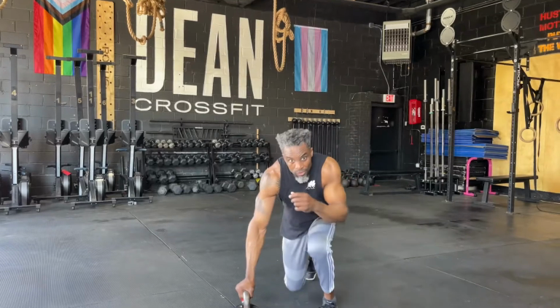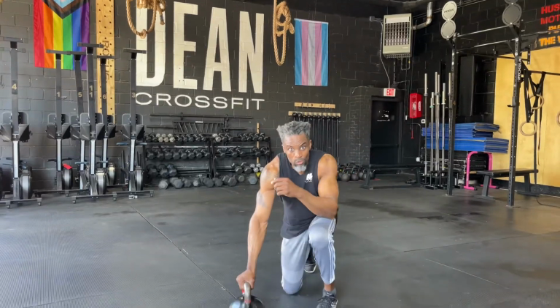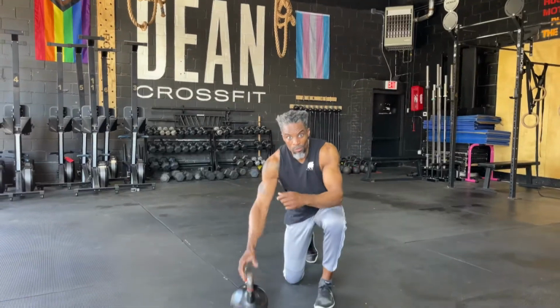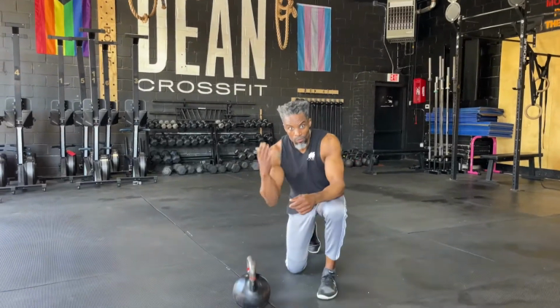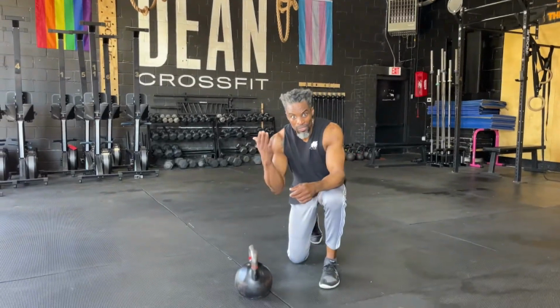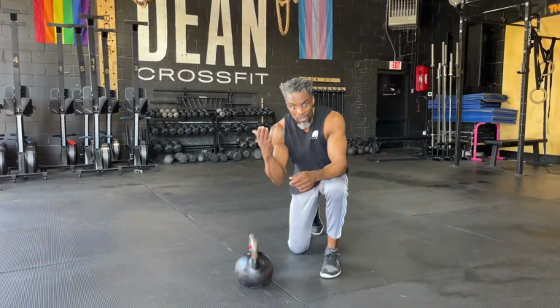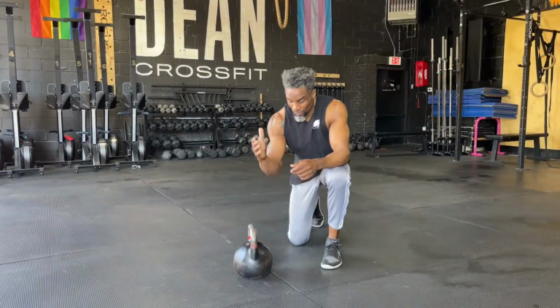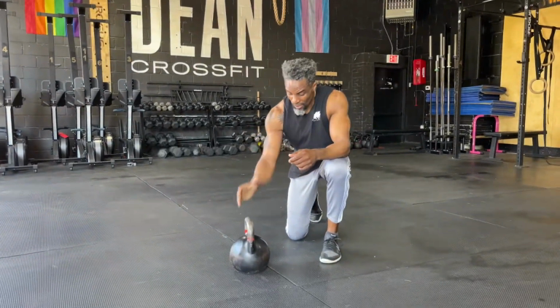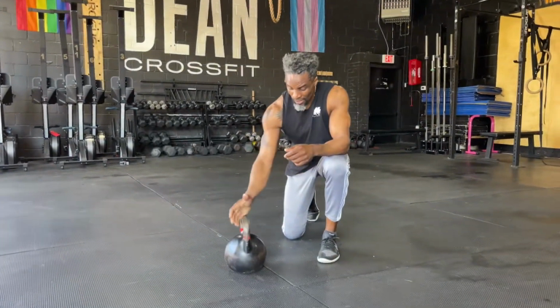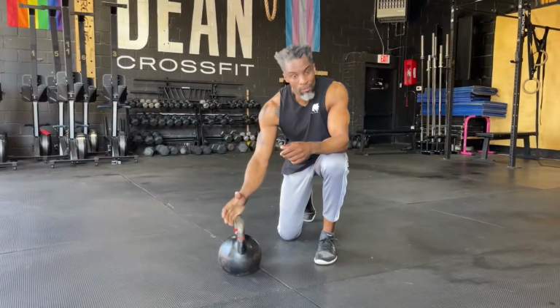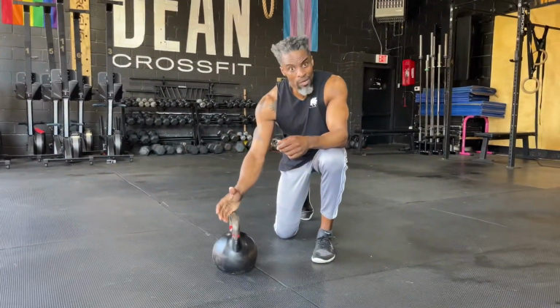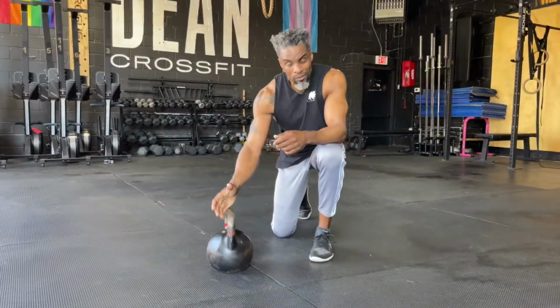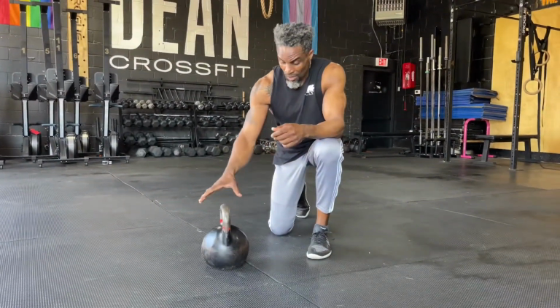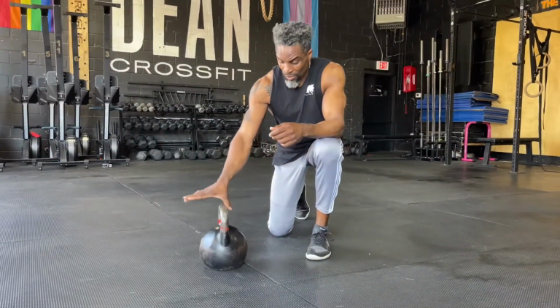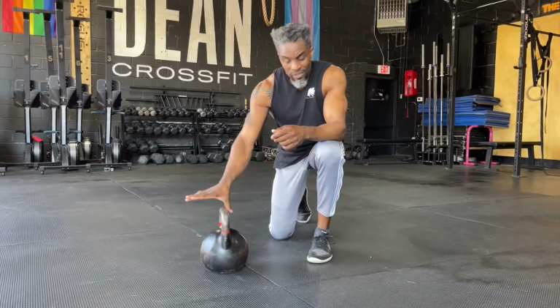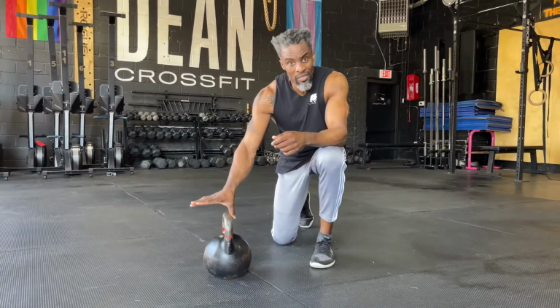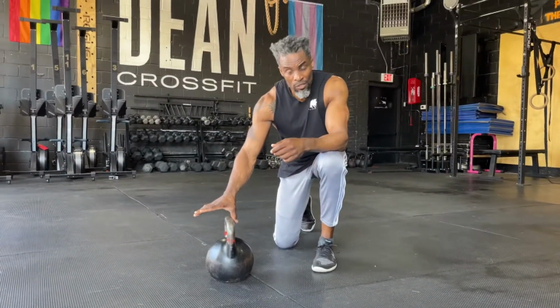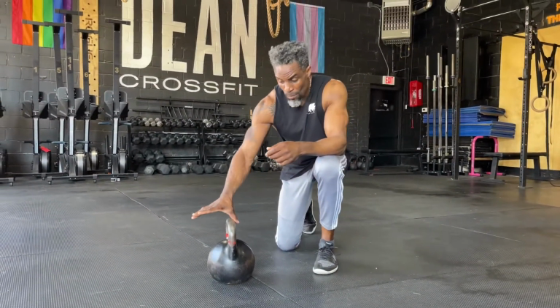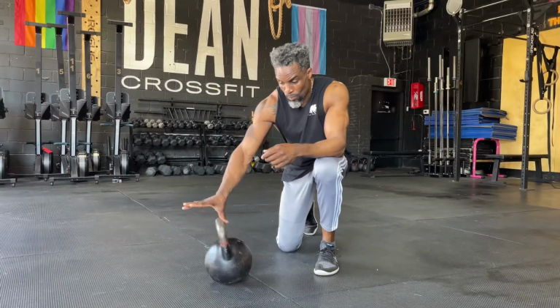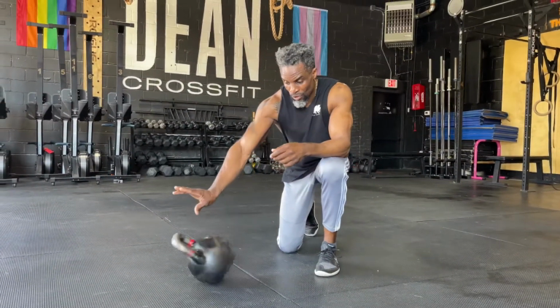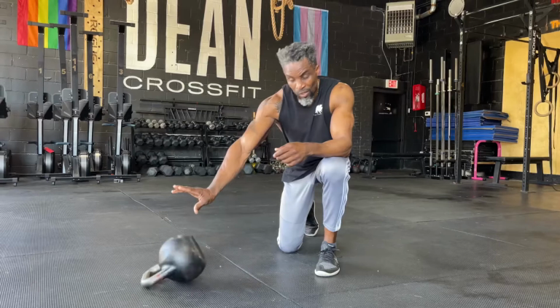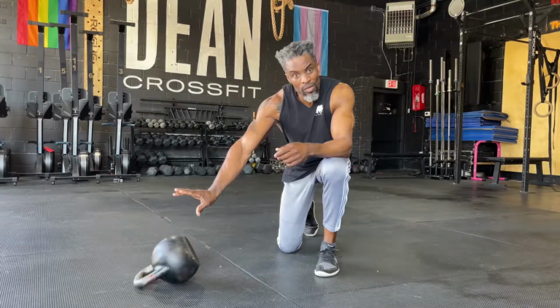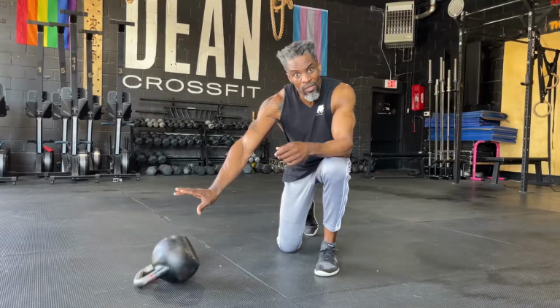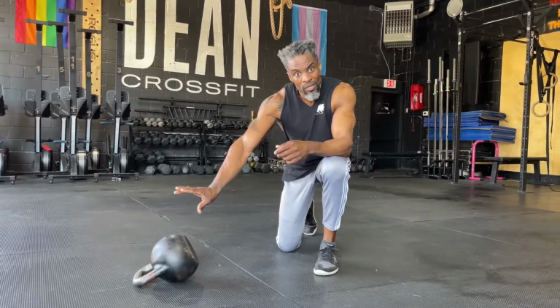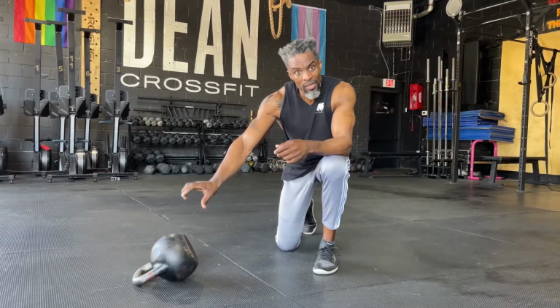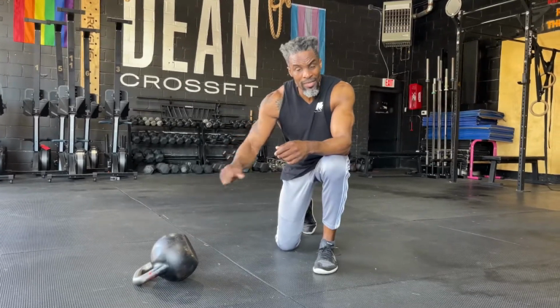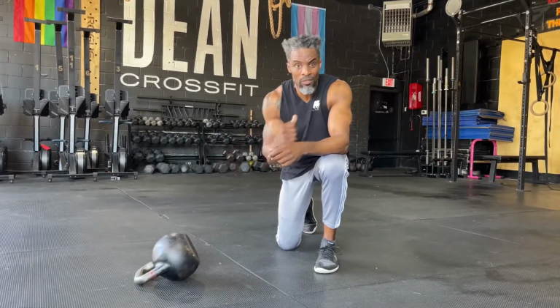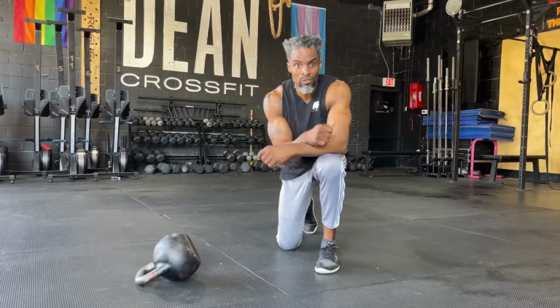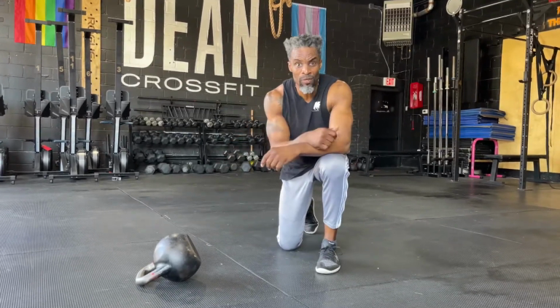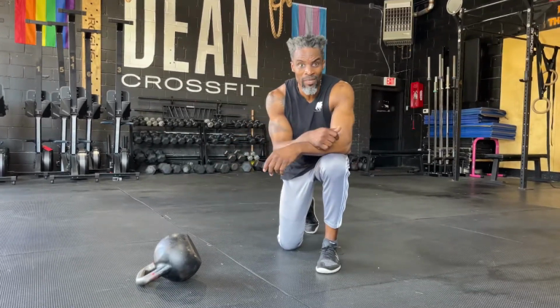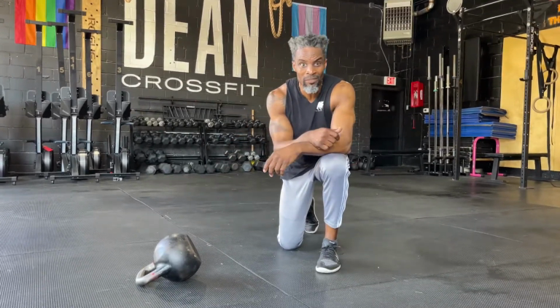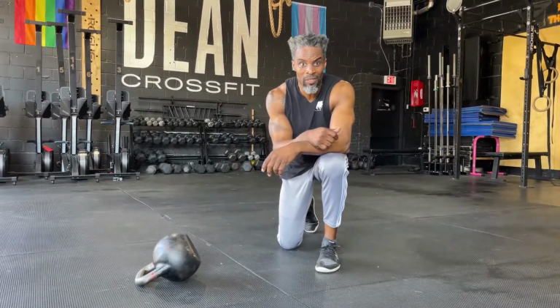Key note: handle the bell, thumb in the center, push the bell away, and that's going to turn right back into your hand.